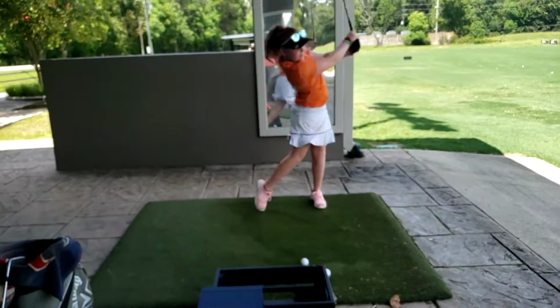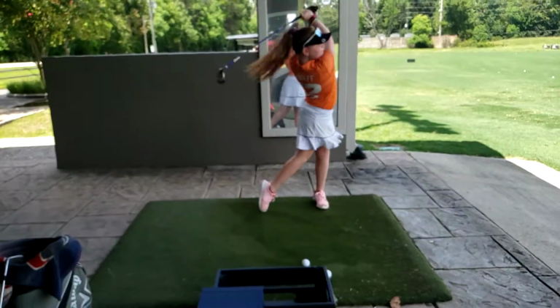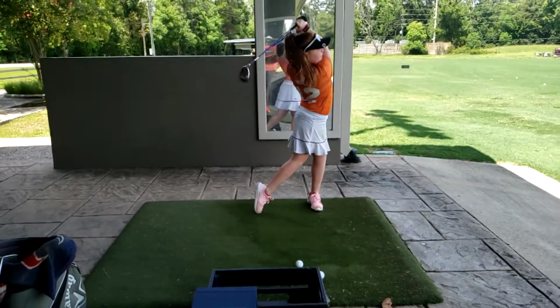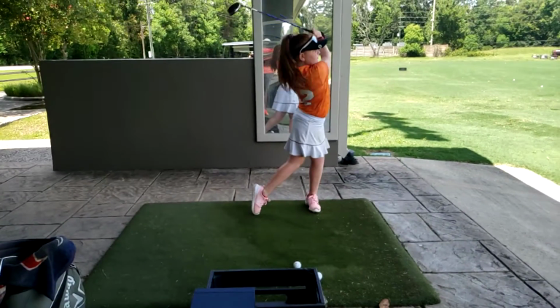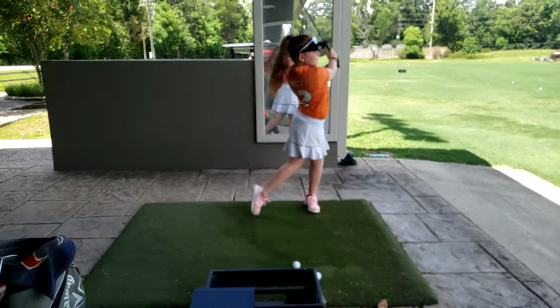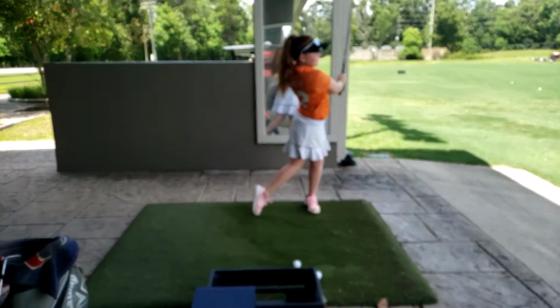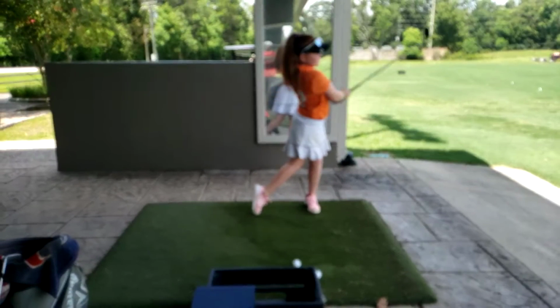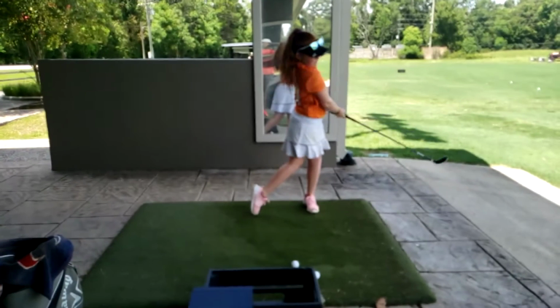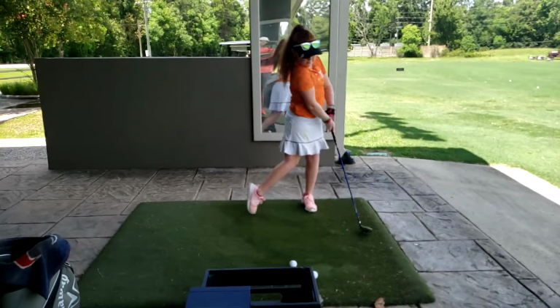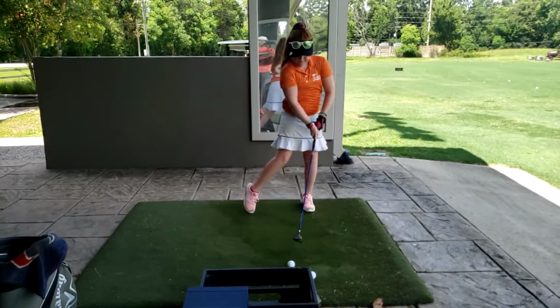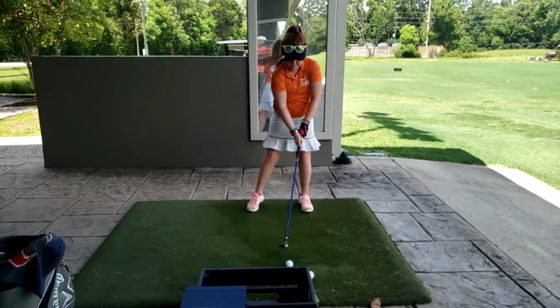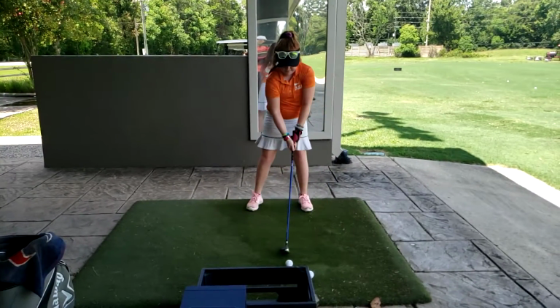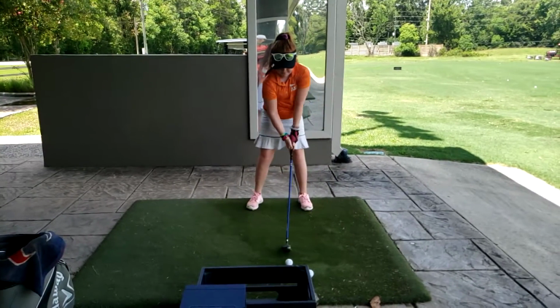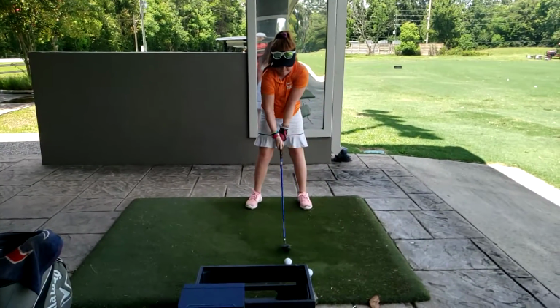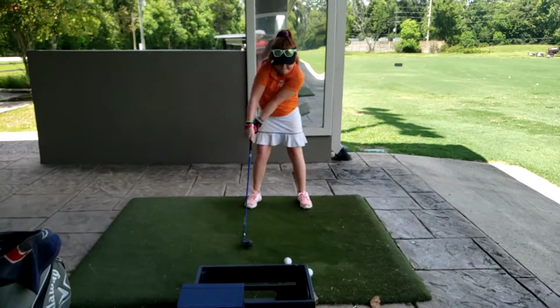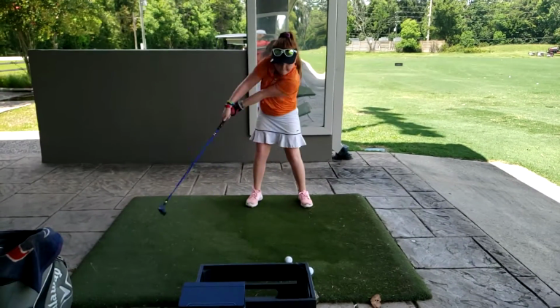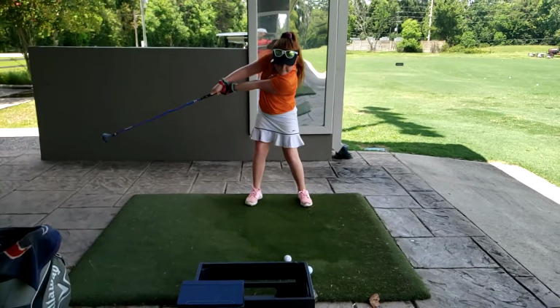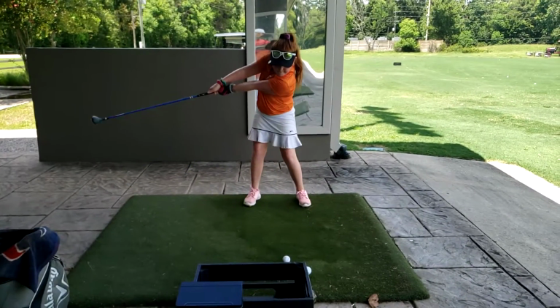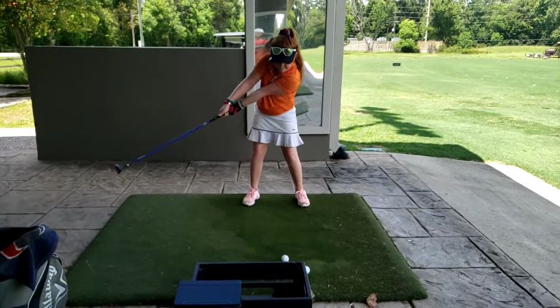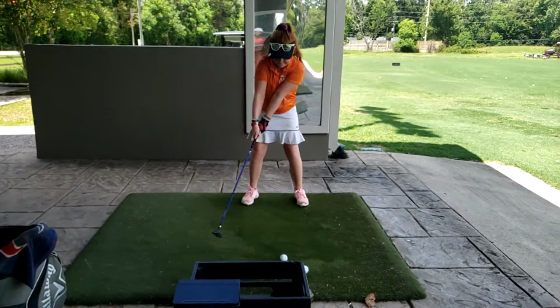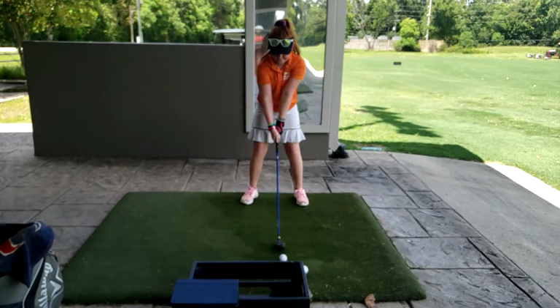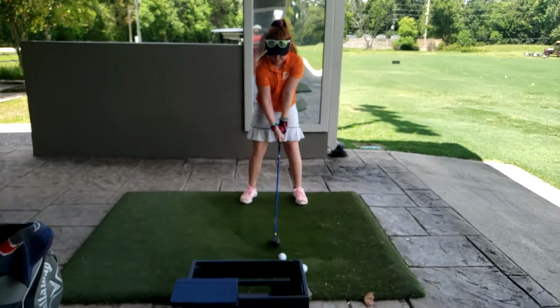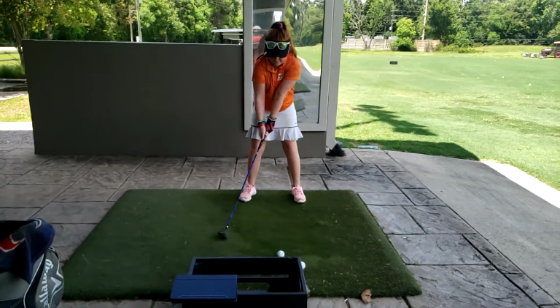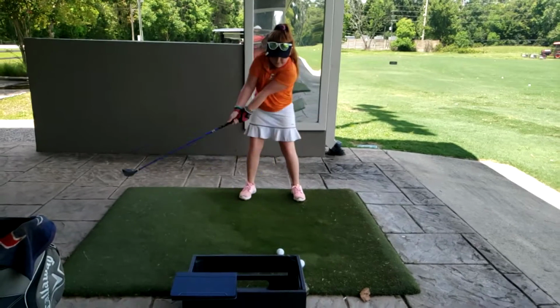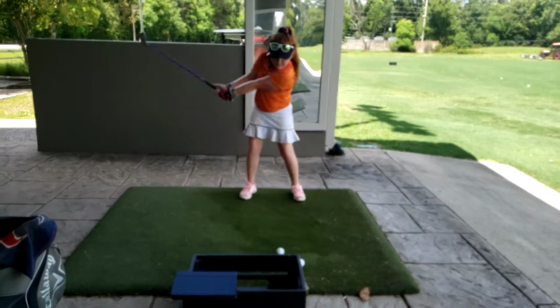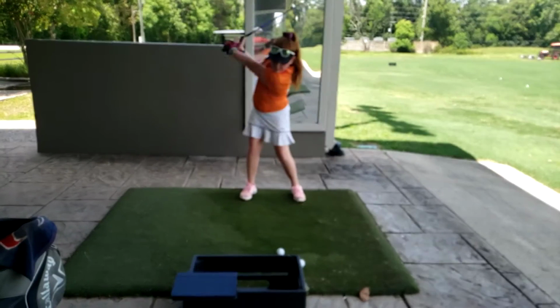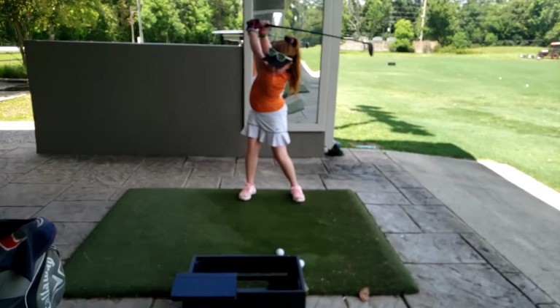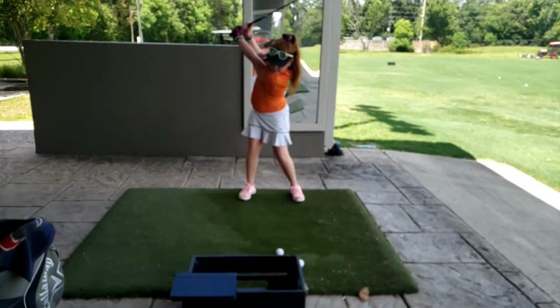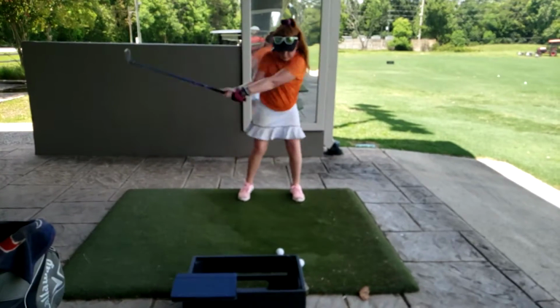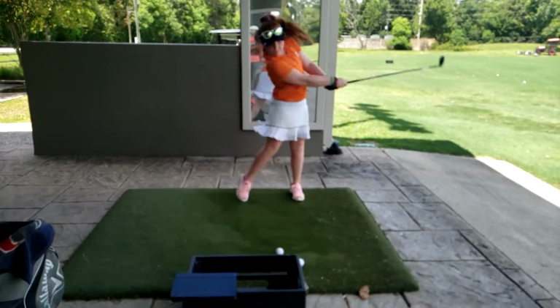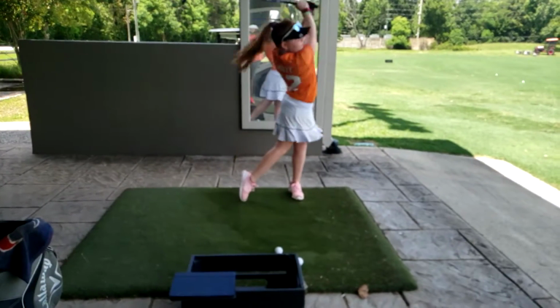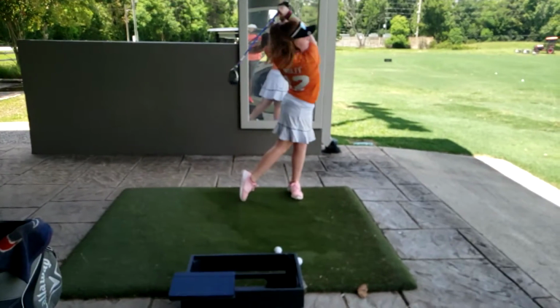All right, so do that takeaway. Show me the takeaway. Real relaxed right shoulder.